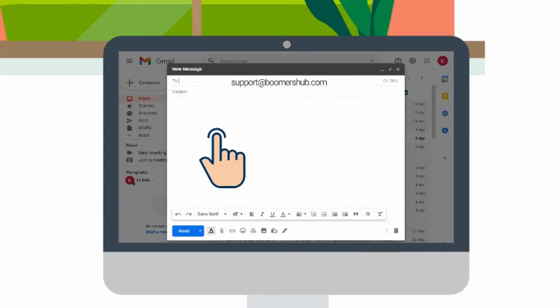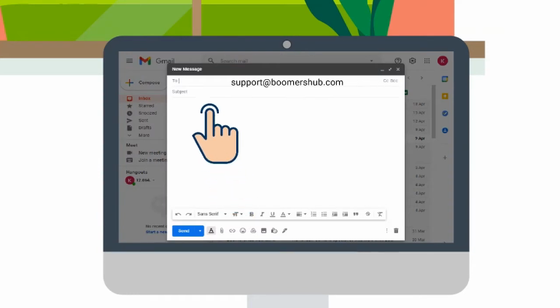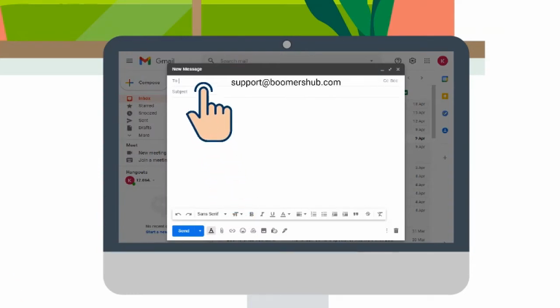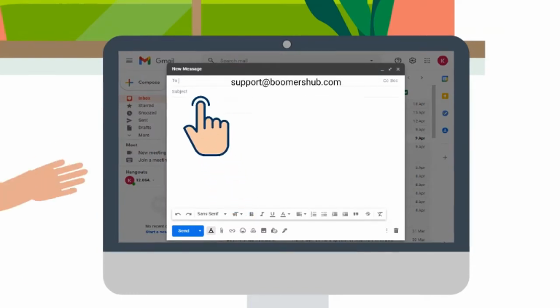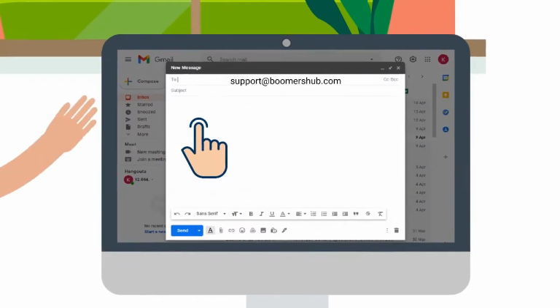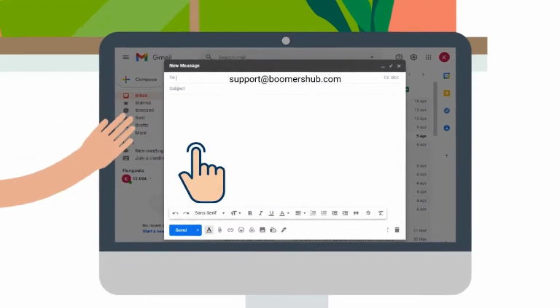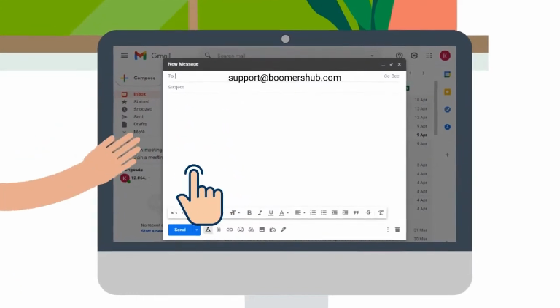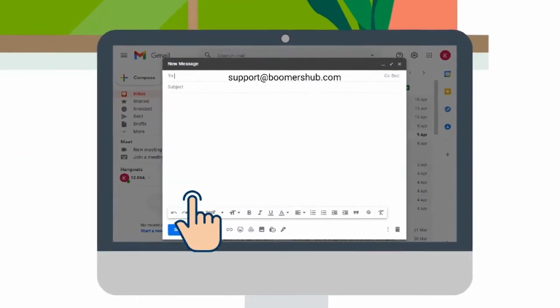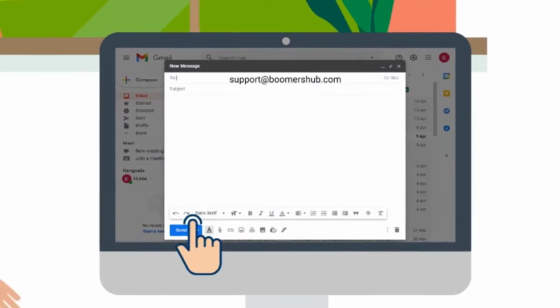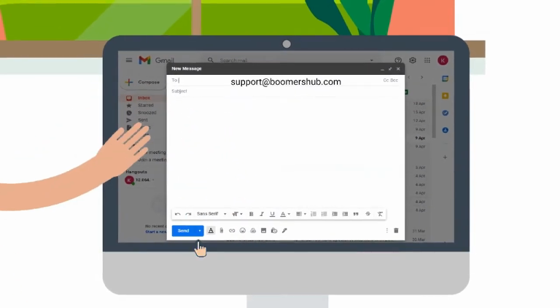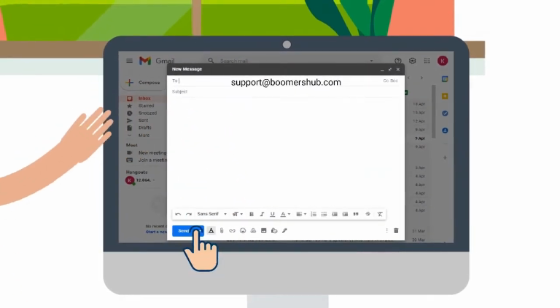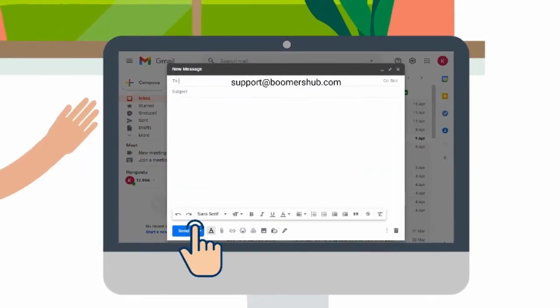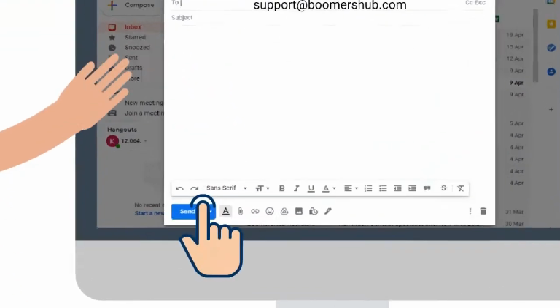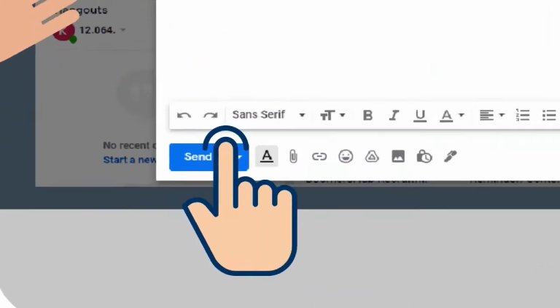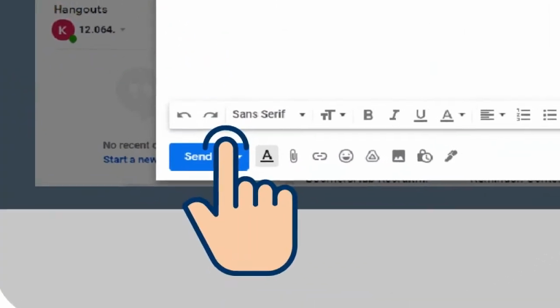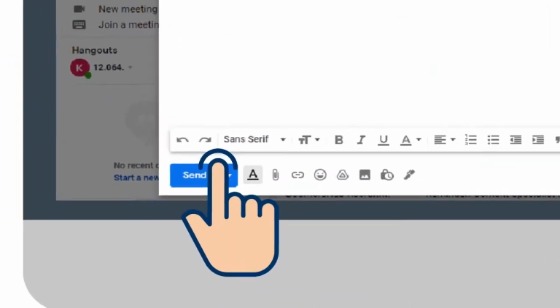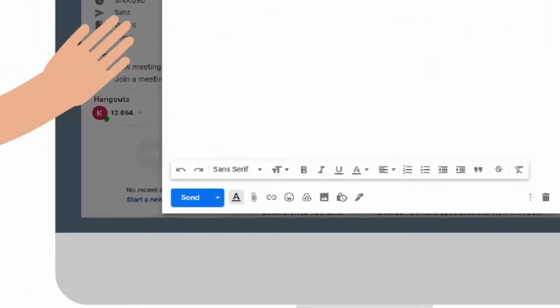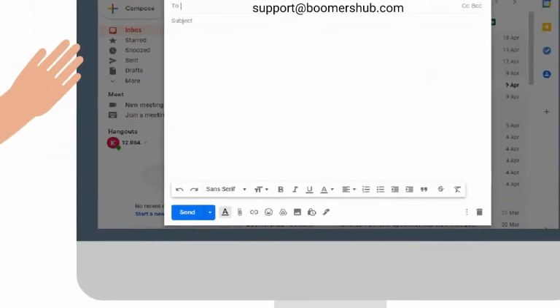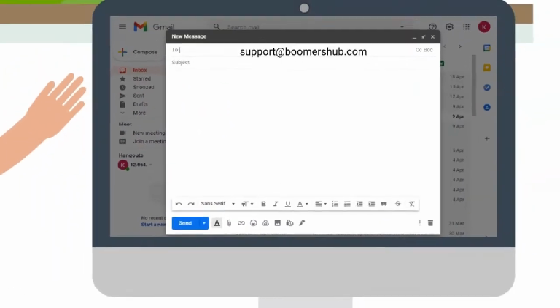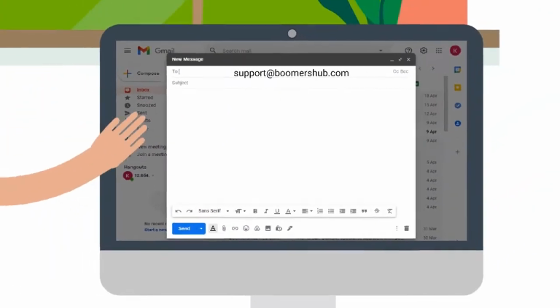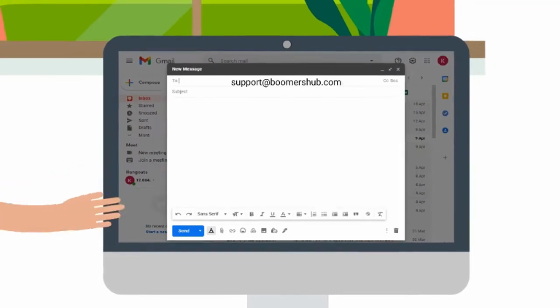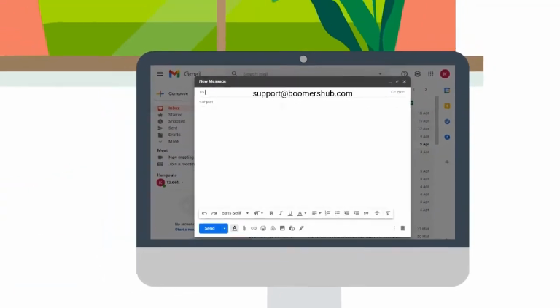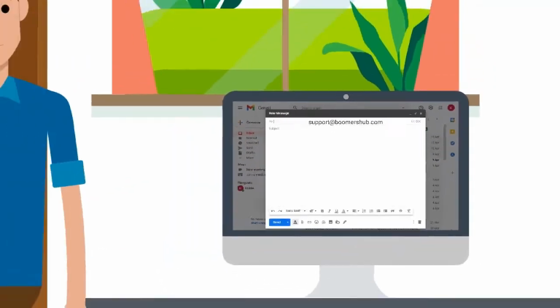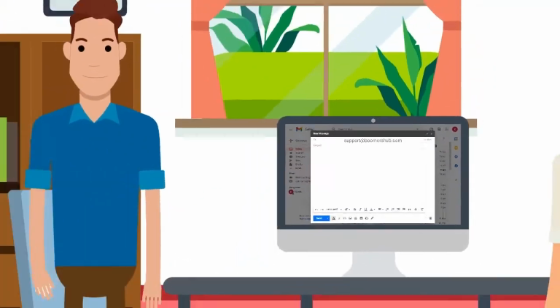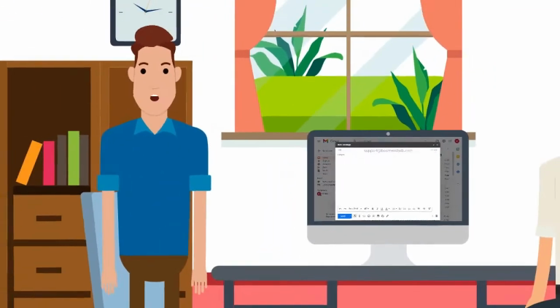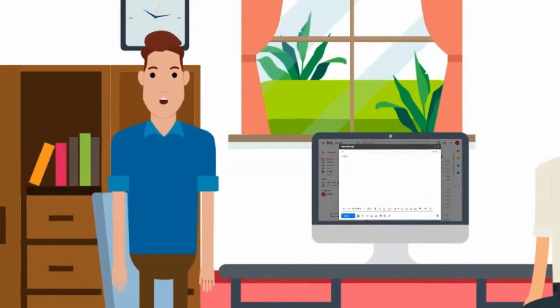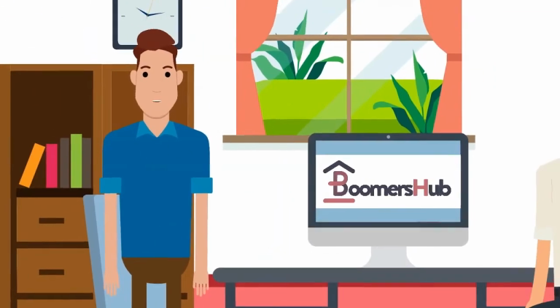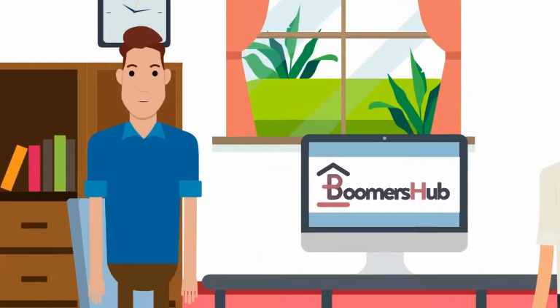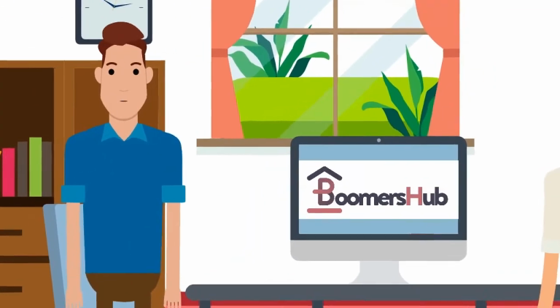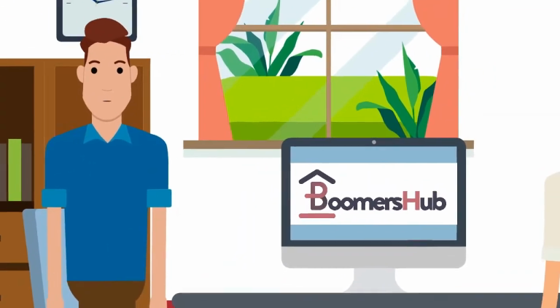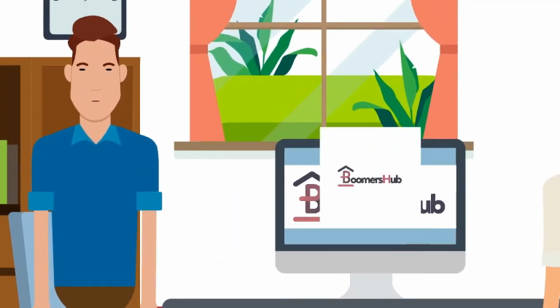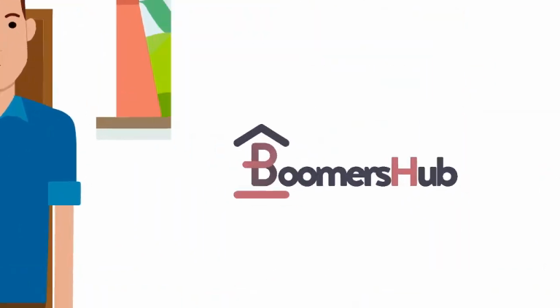If you have any questions, feel free to send us an email at support@BoomersHub.com. We'll be happy to help. Boomers Hub.